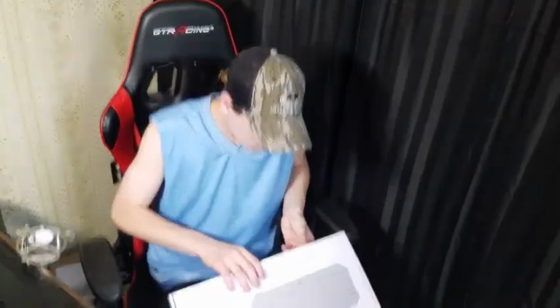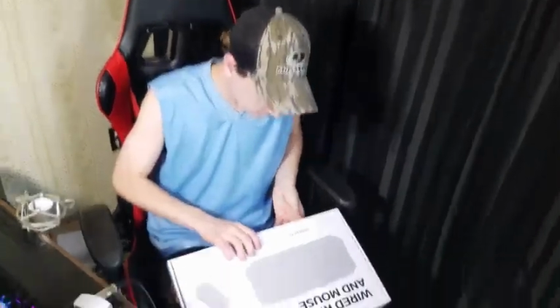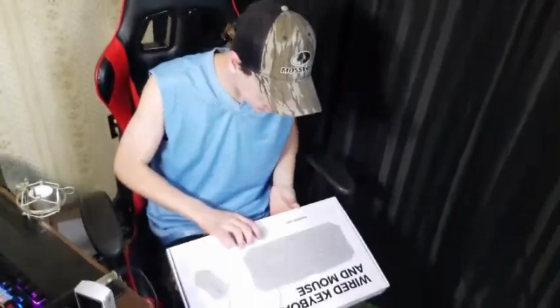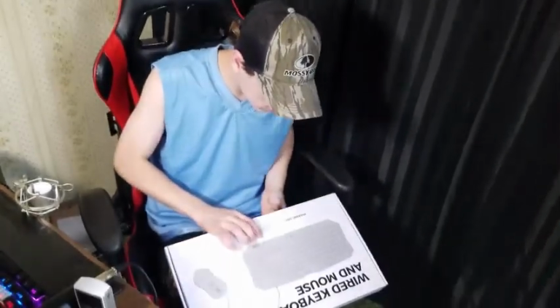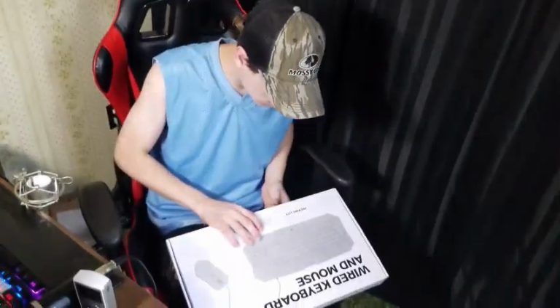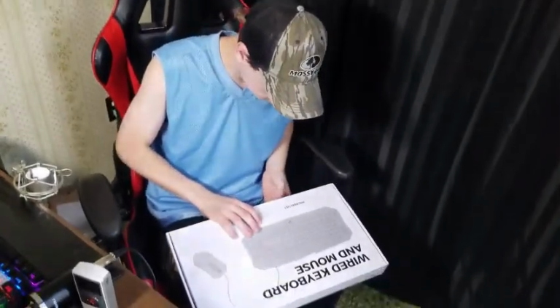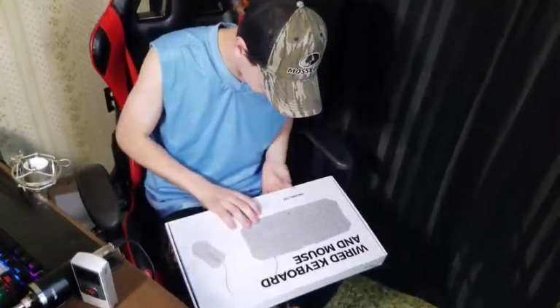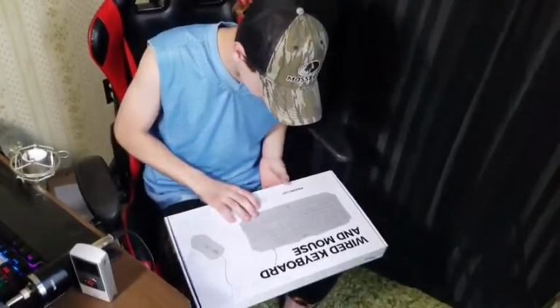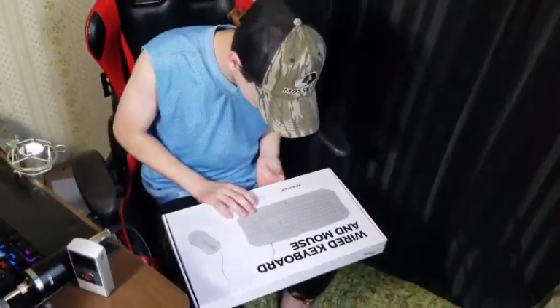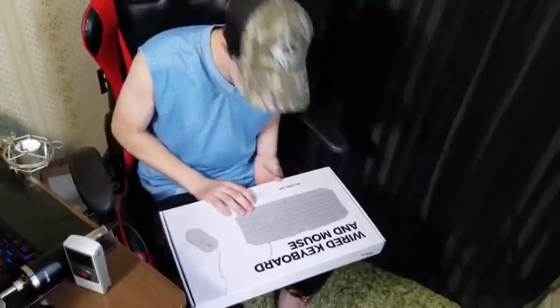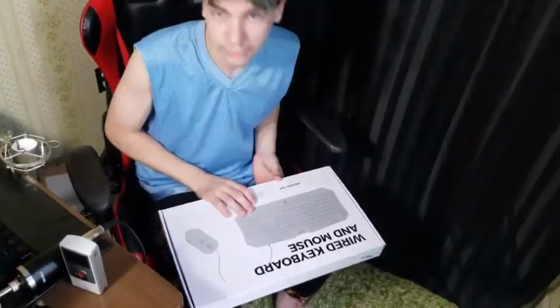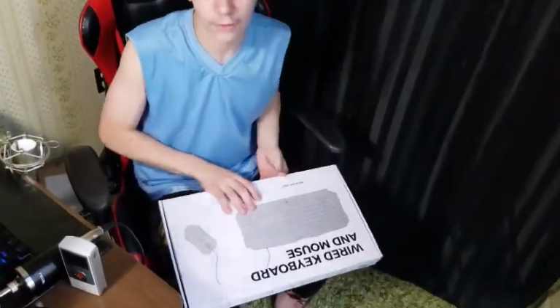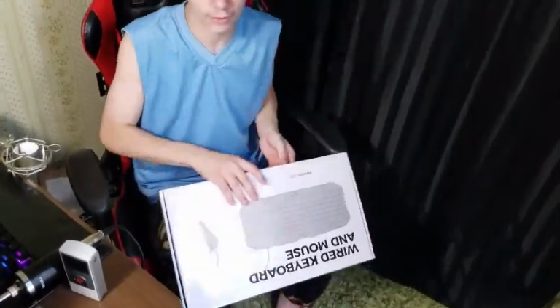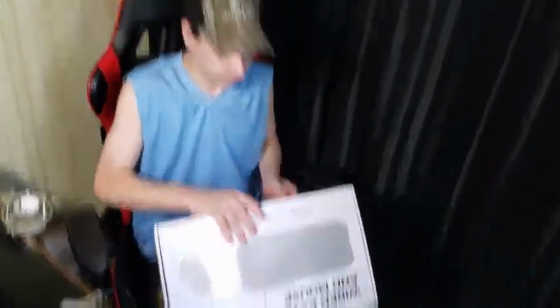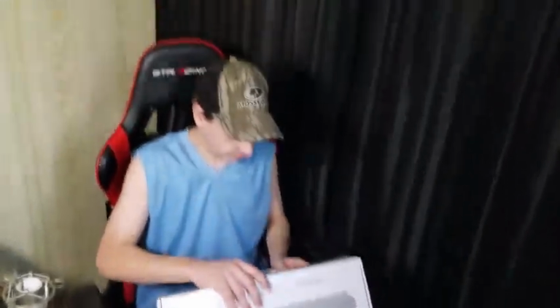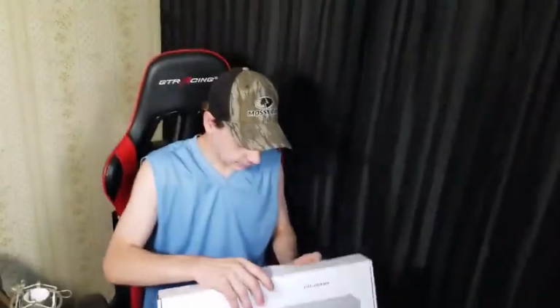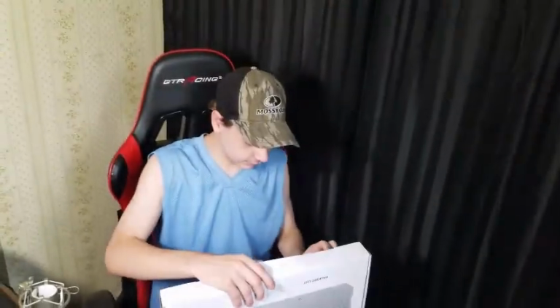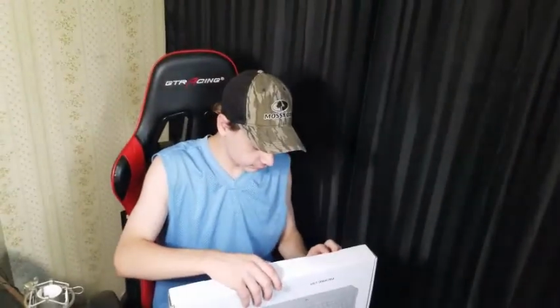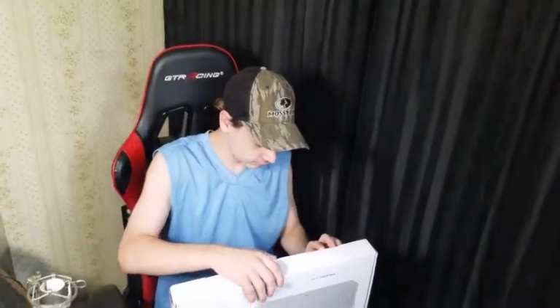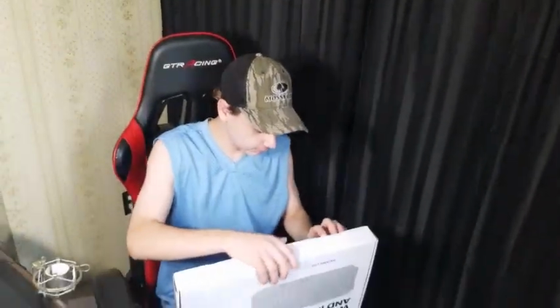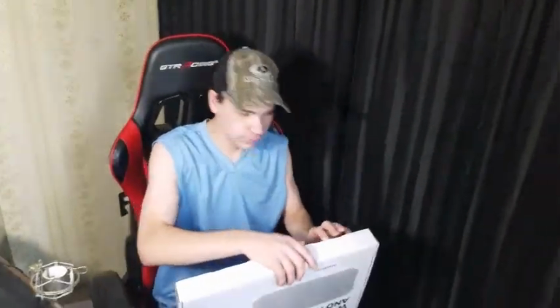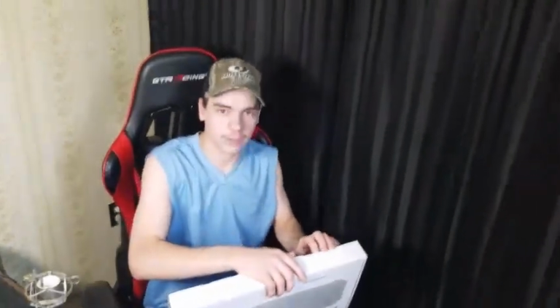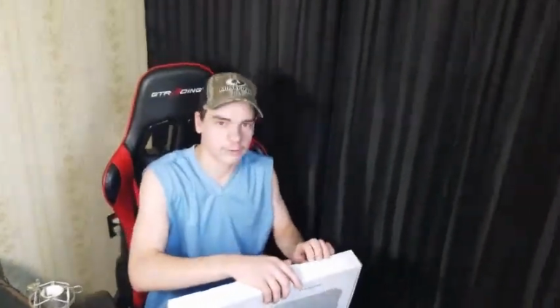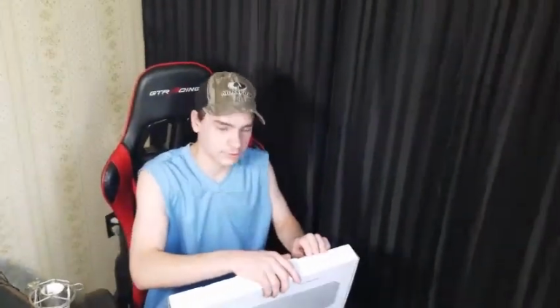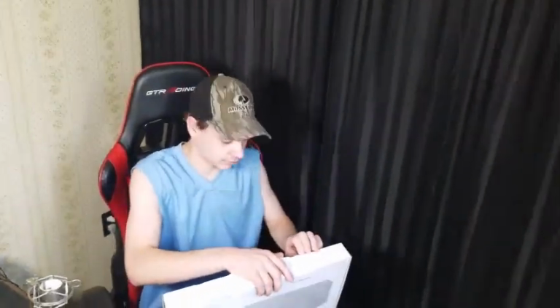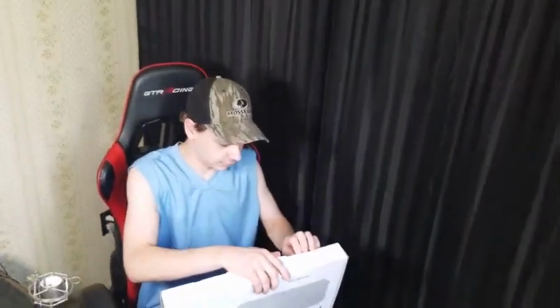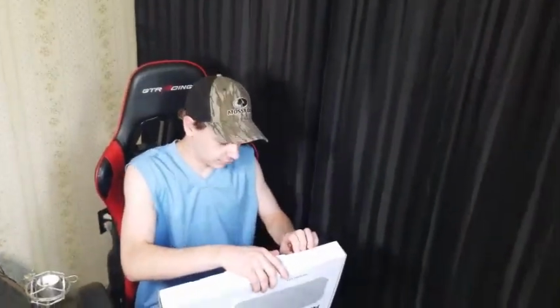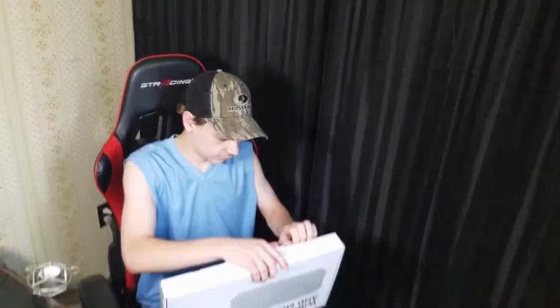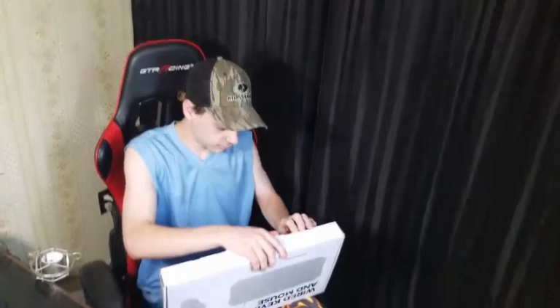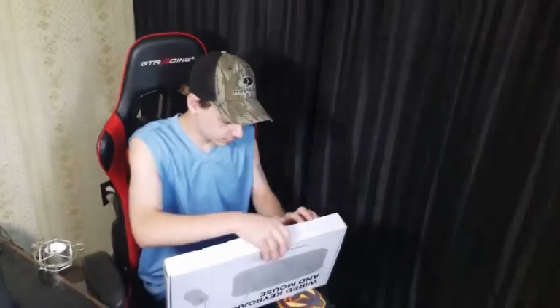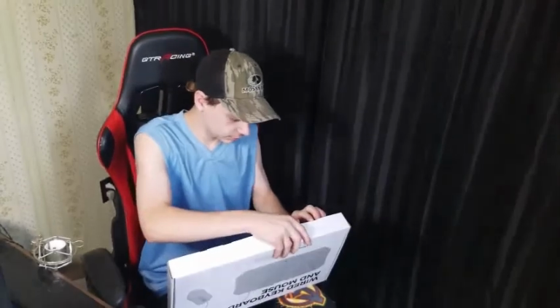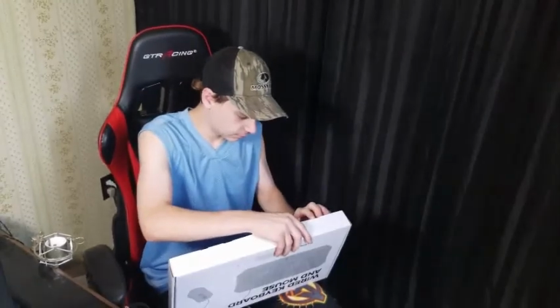This is a PICTEC something or other, and it's a keyboard and a mouse. Let's open this up.